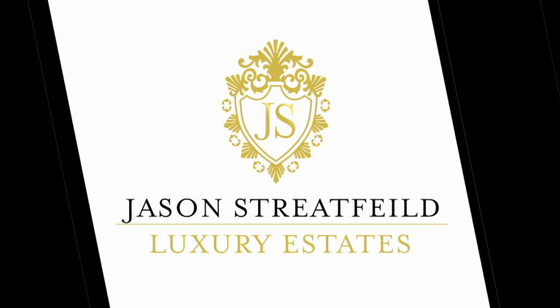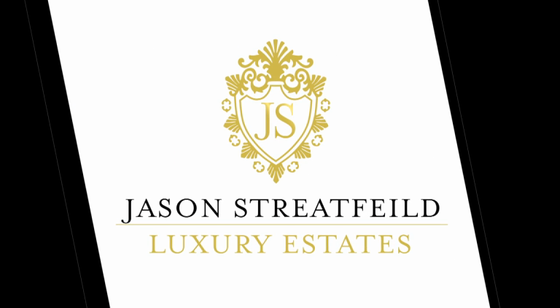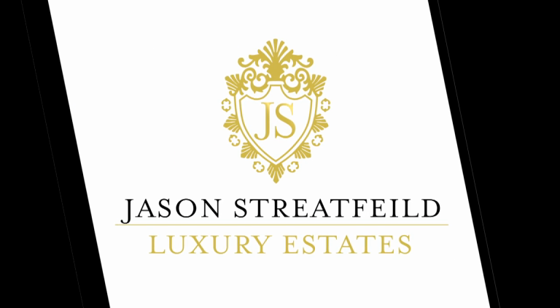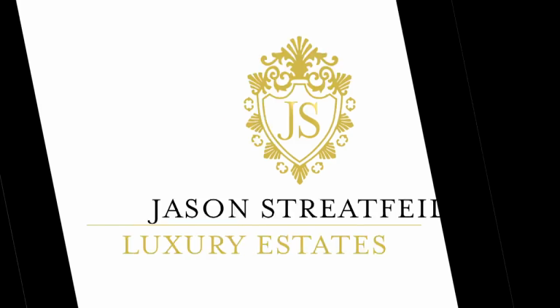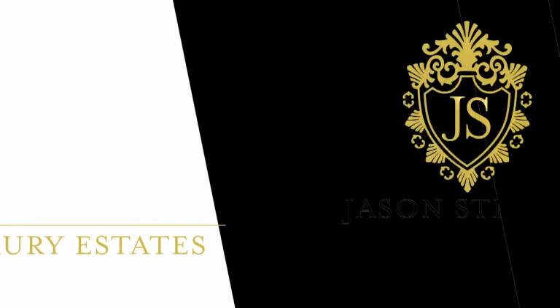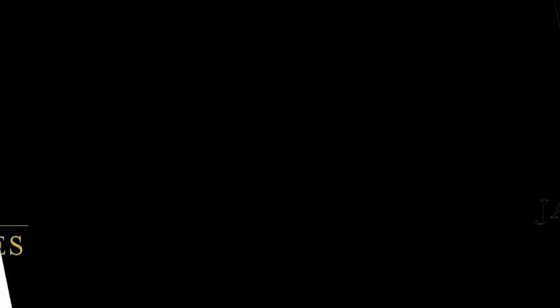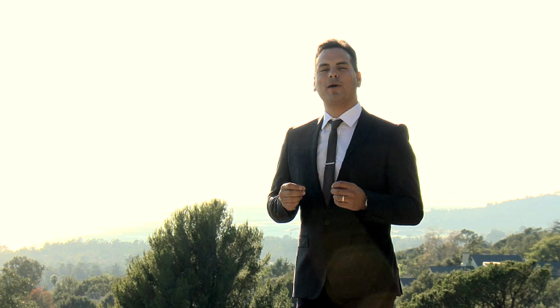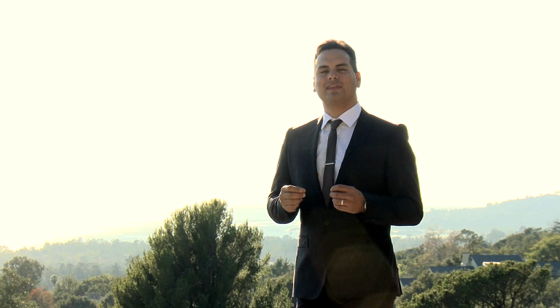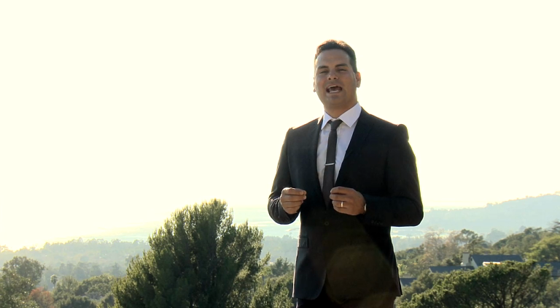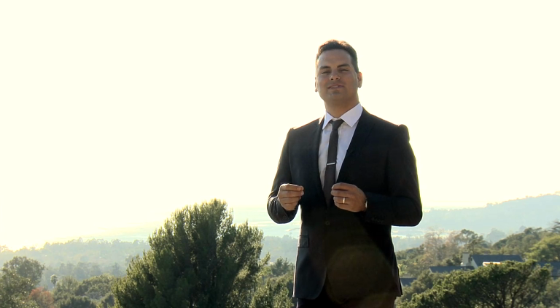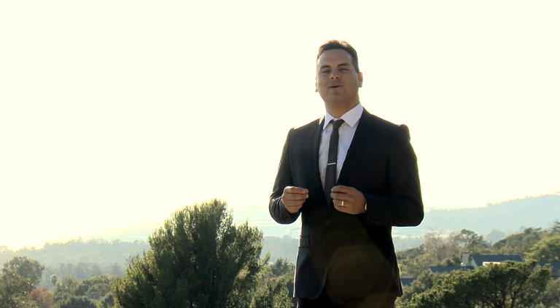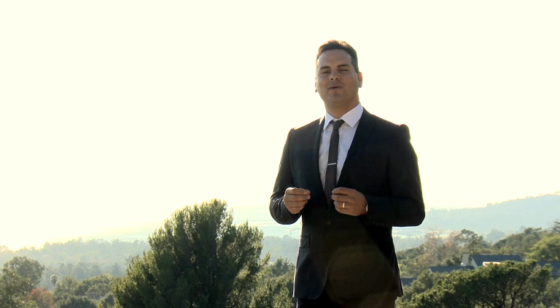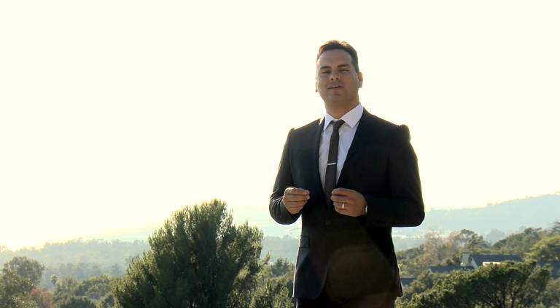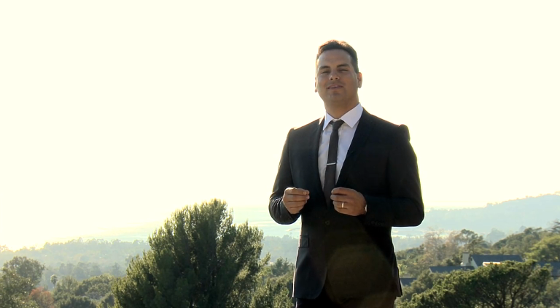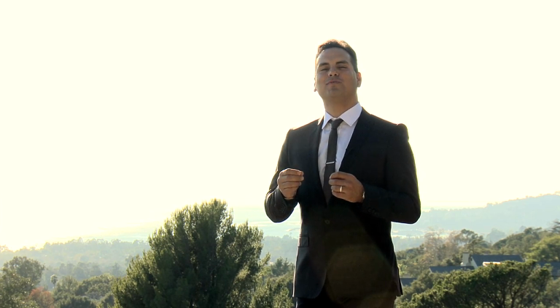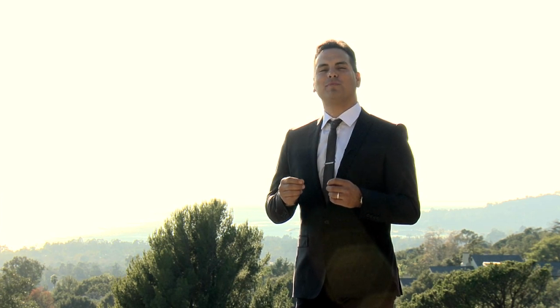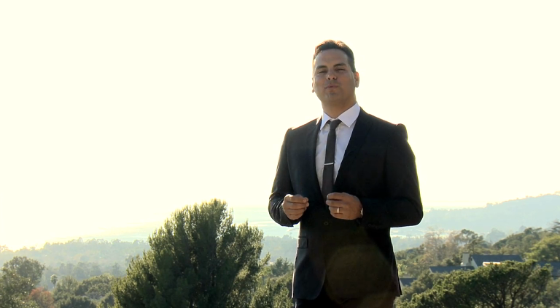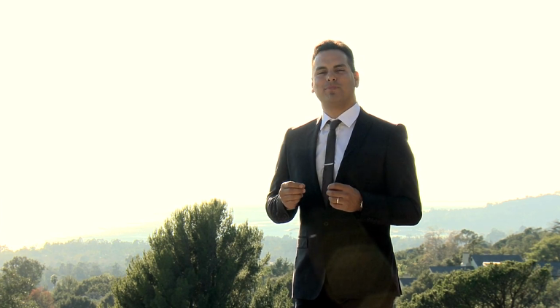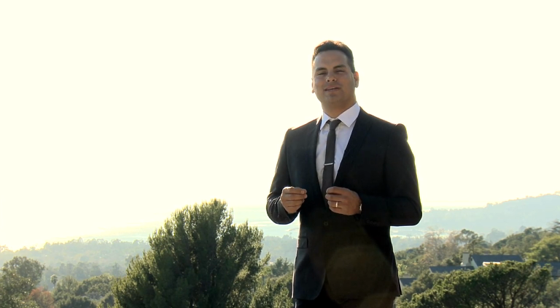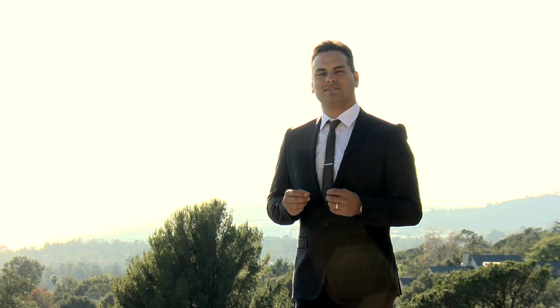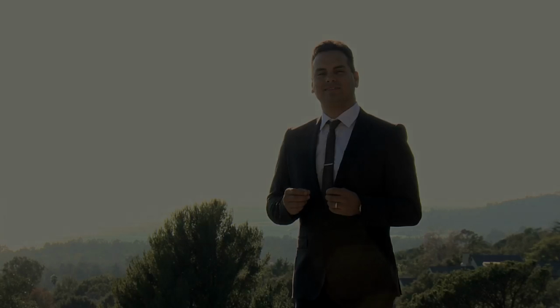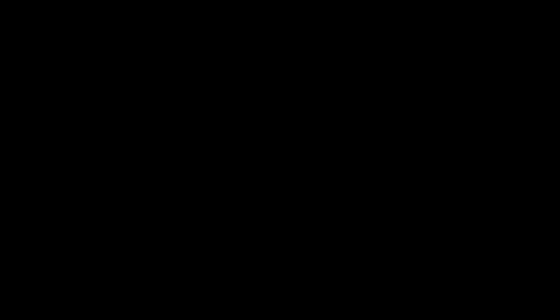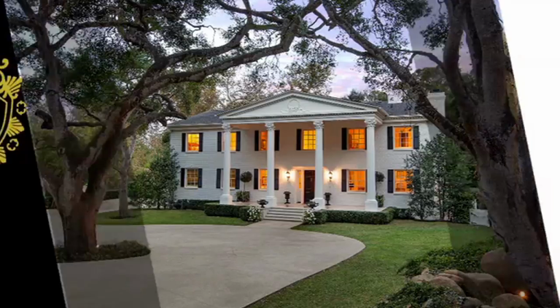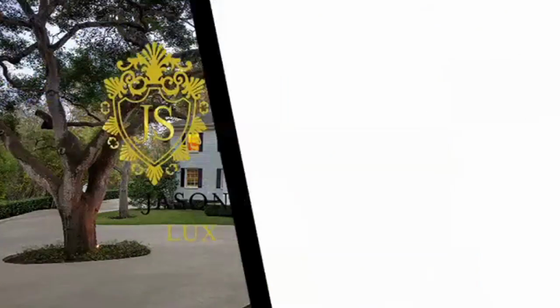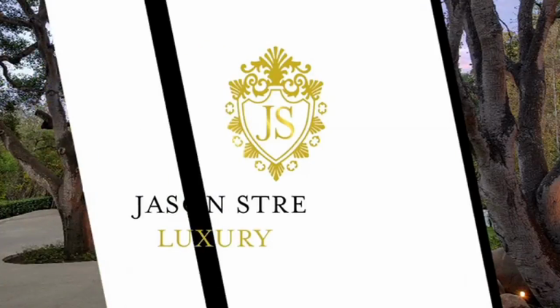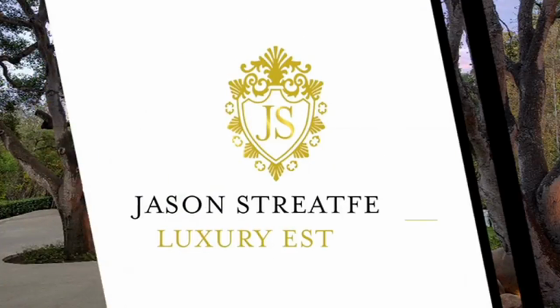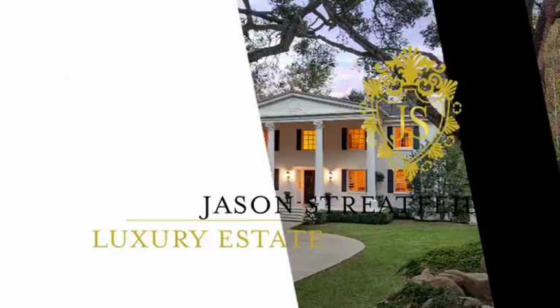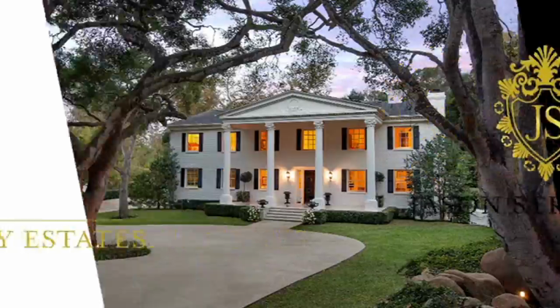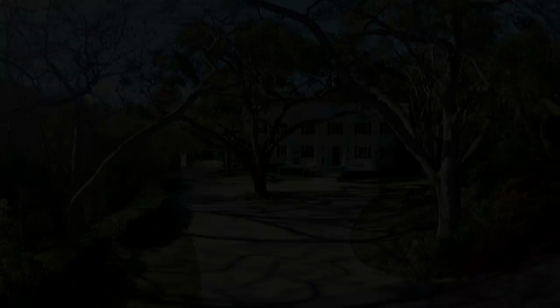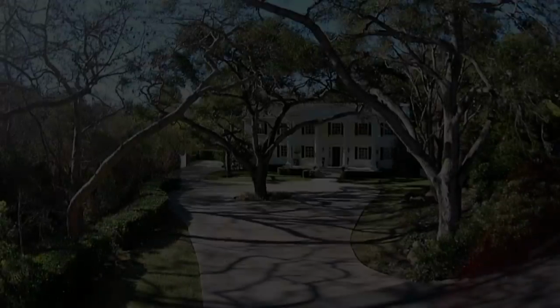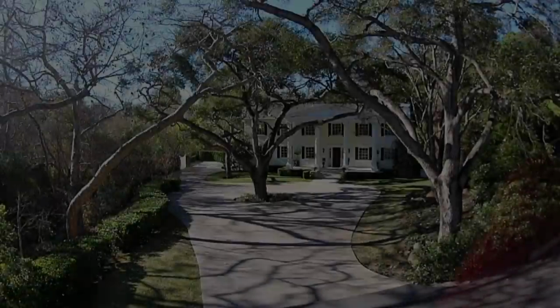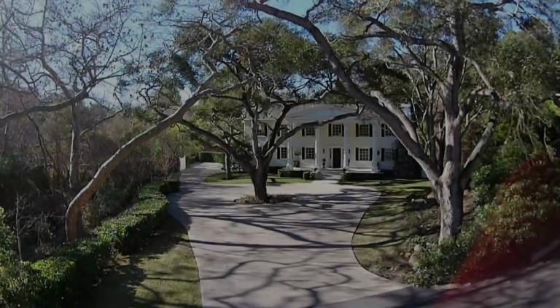If you're looking for a property that has it all, then you've come to the right place. Welcome to 260 Sheffield Drive.